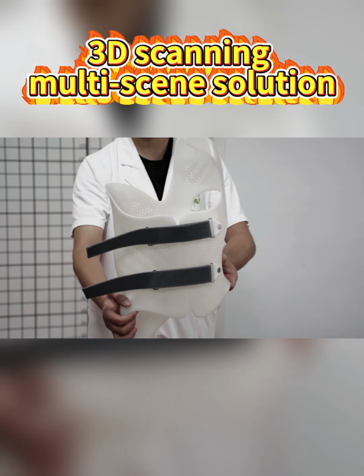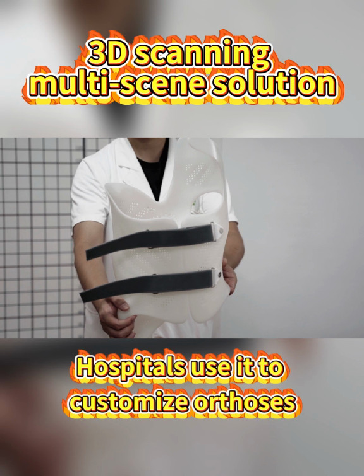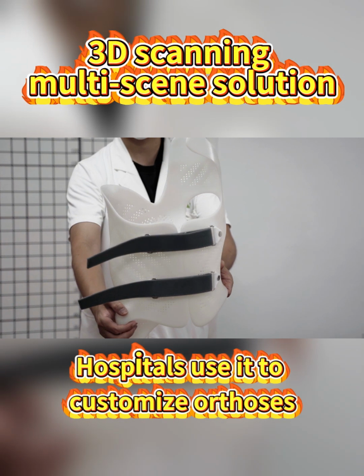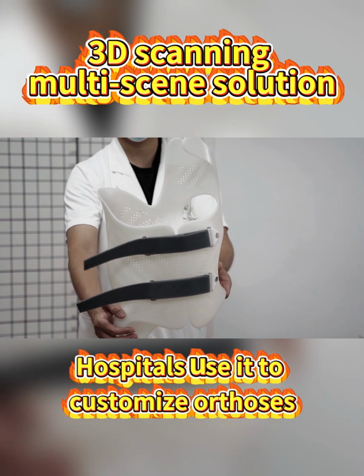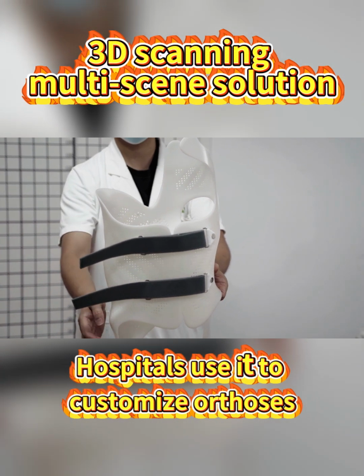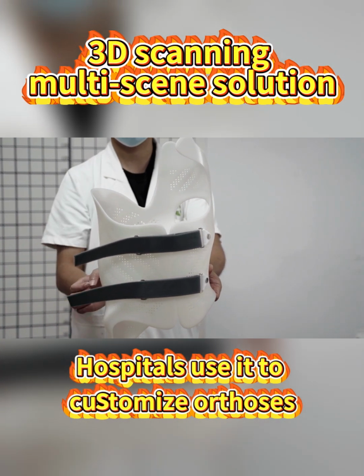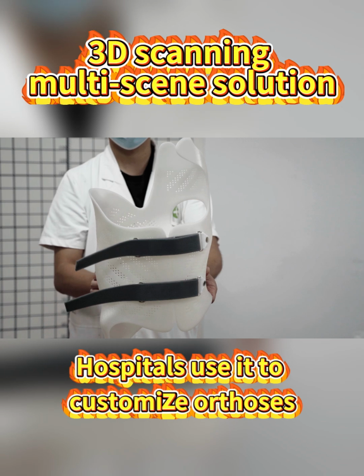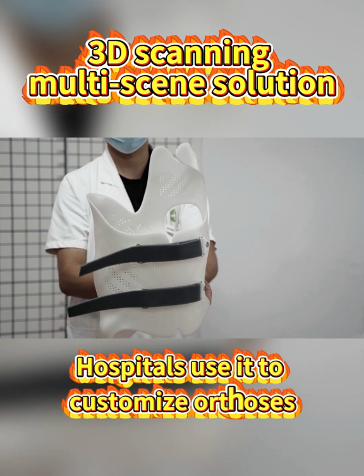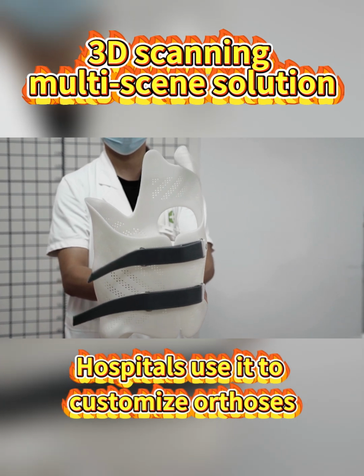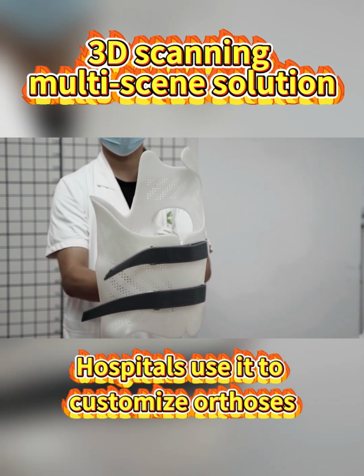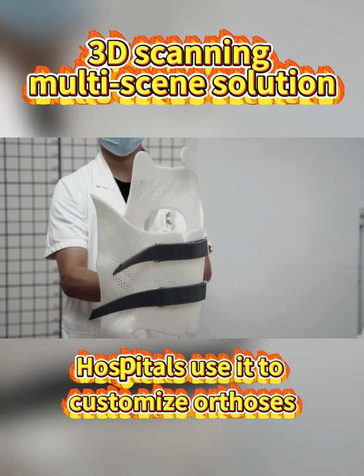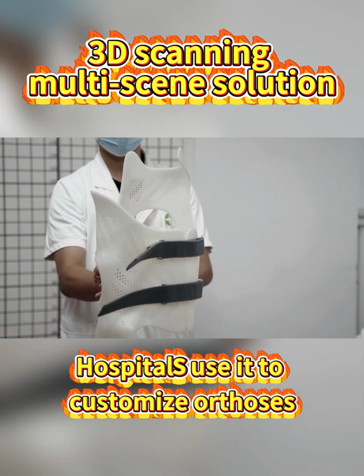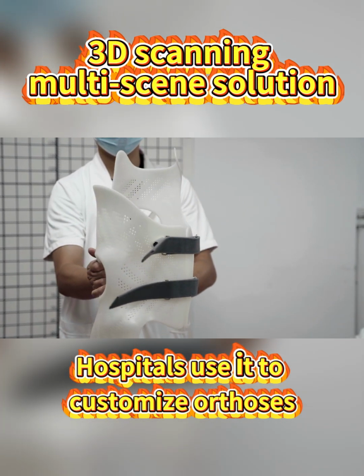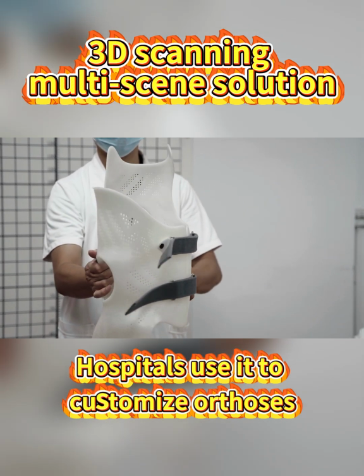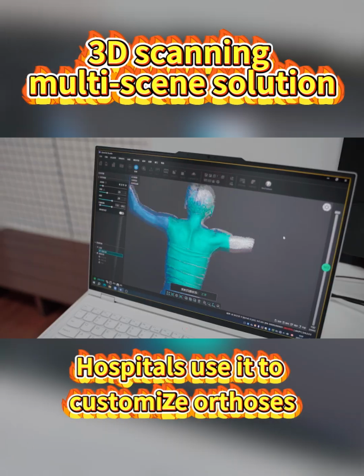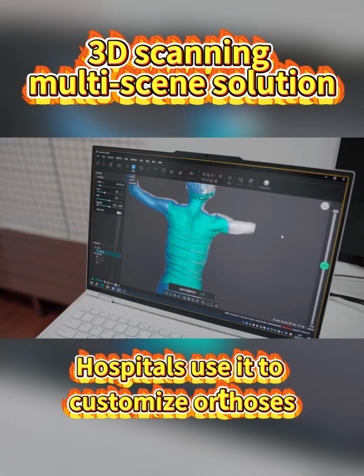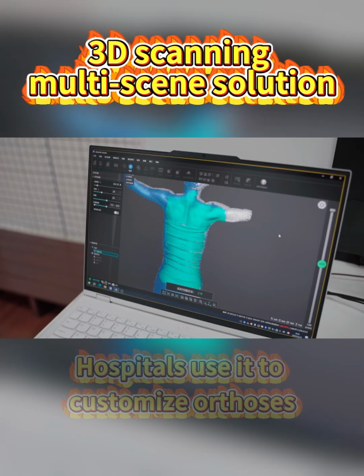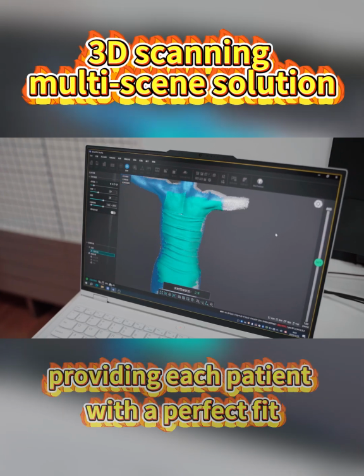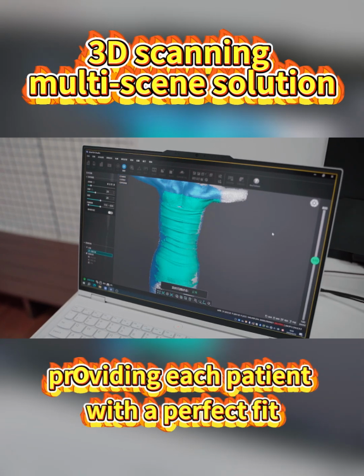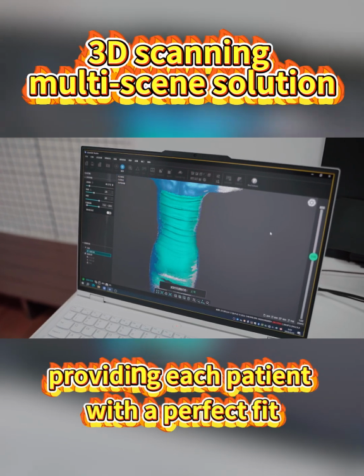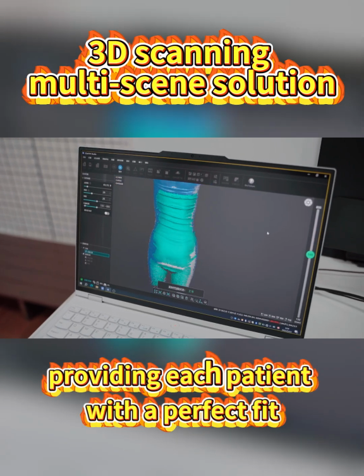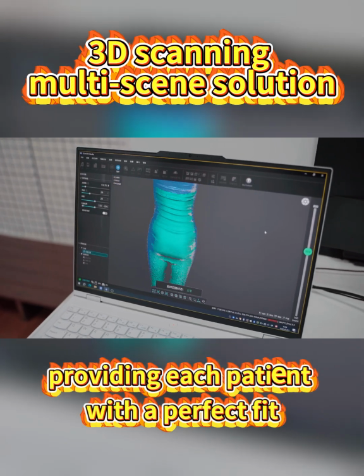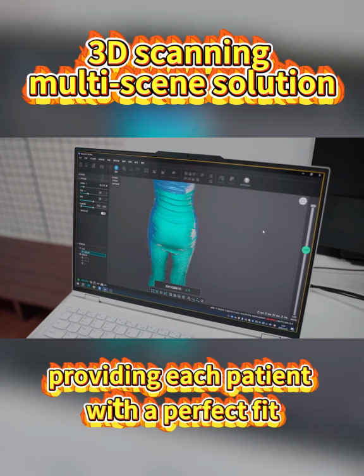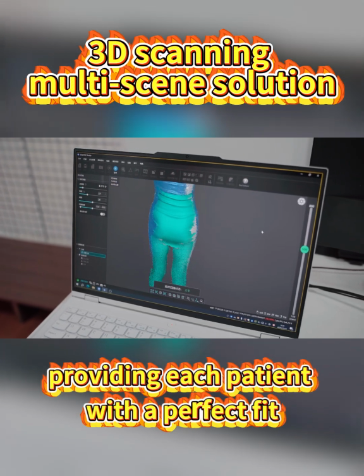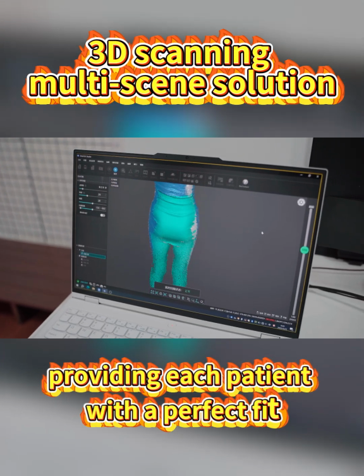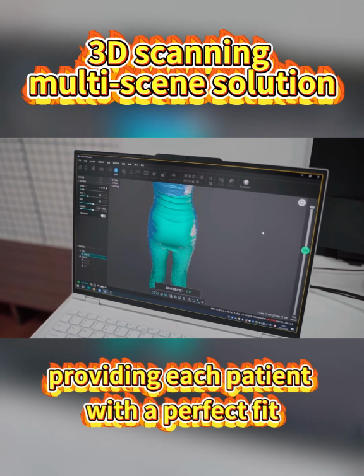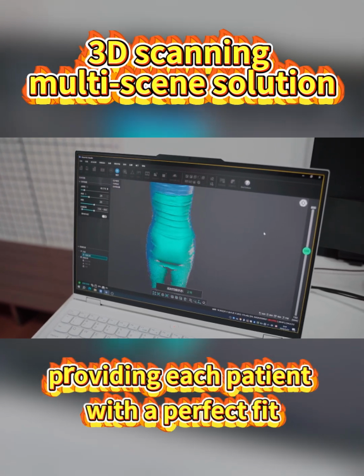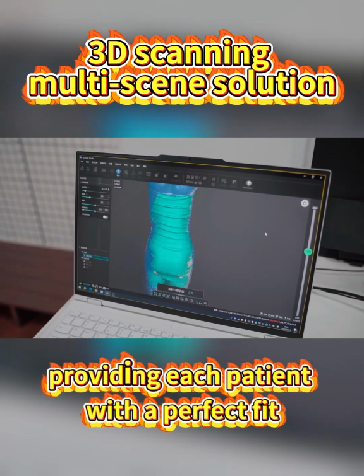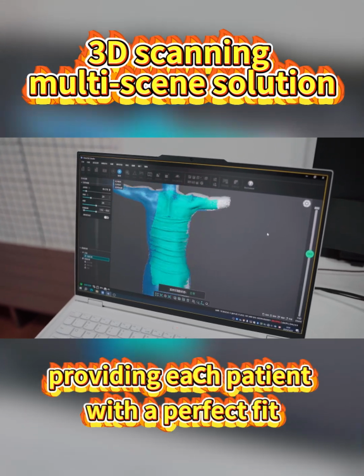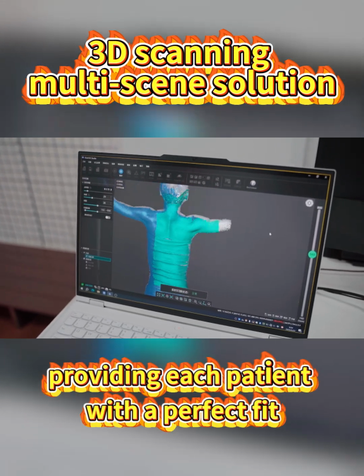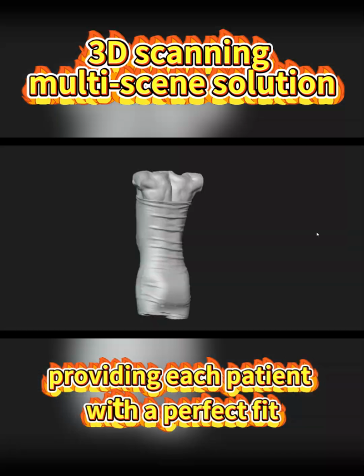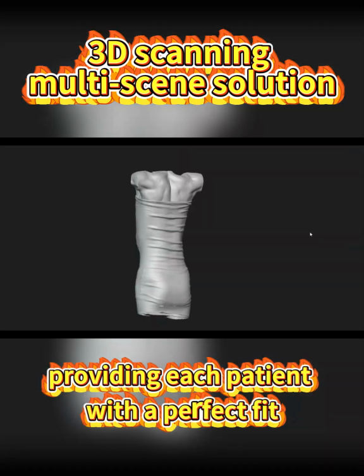Hospitals use it to customize orthoses, providing each patient with a perfect fit.